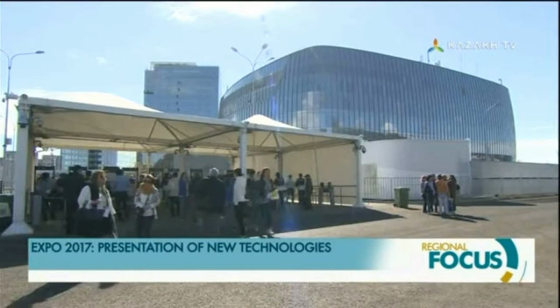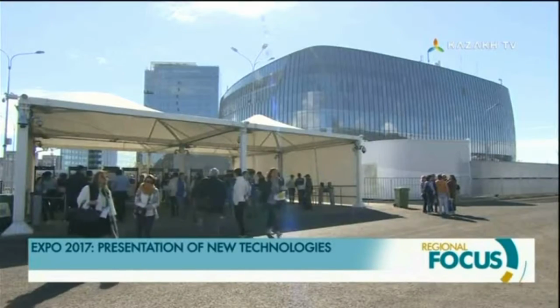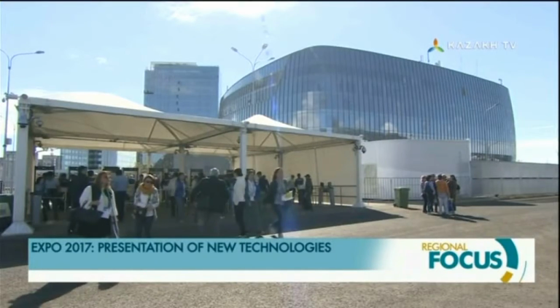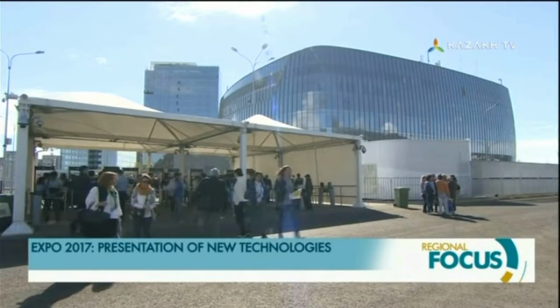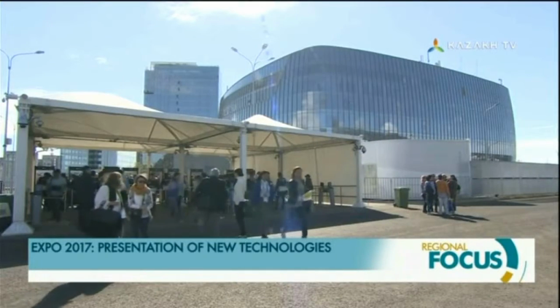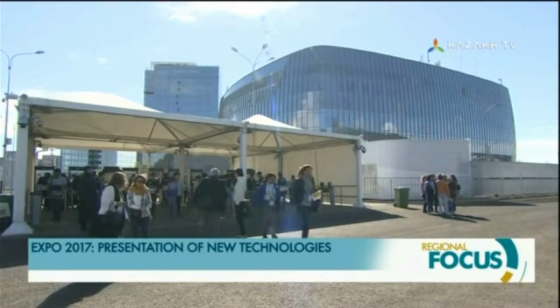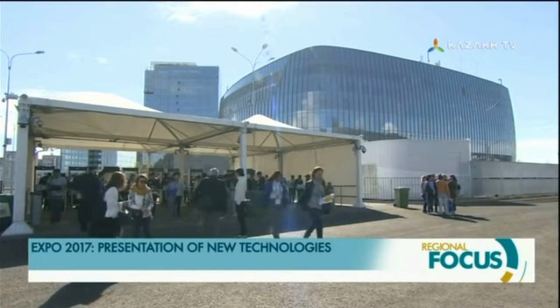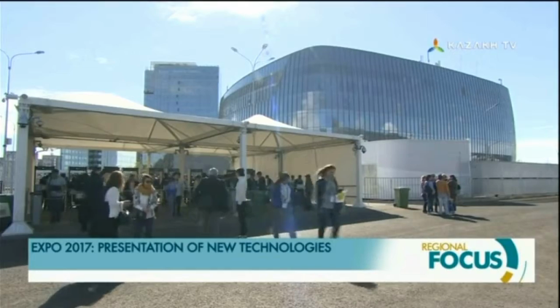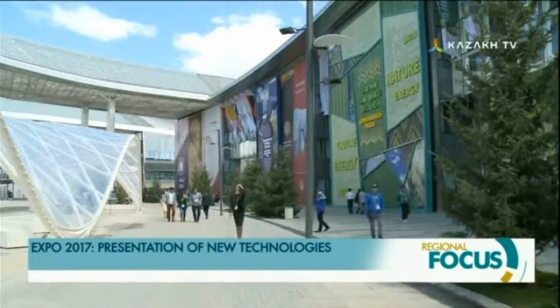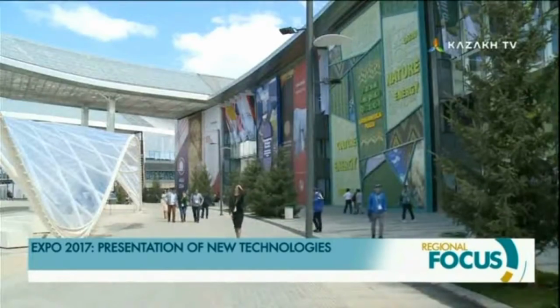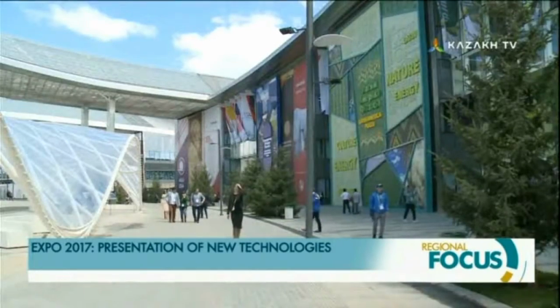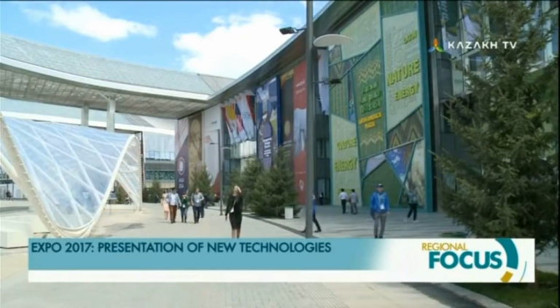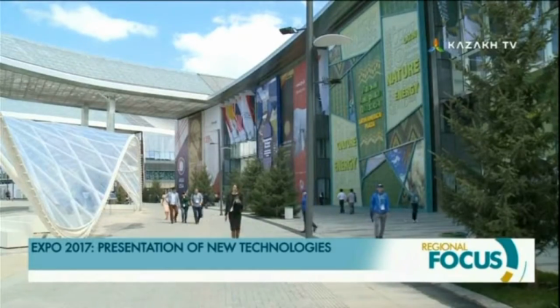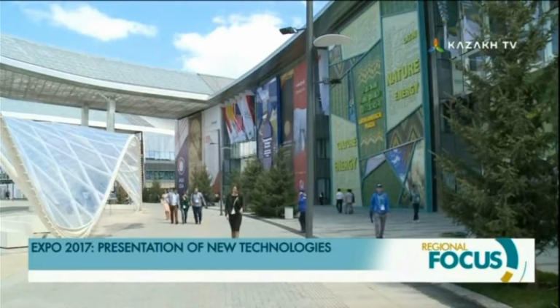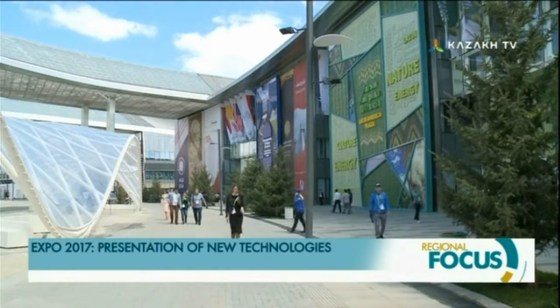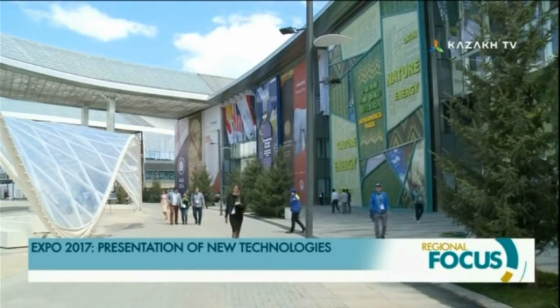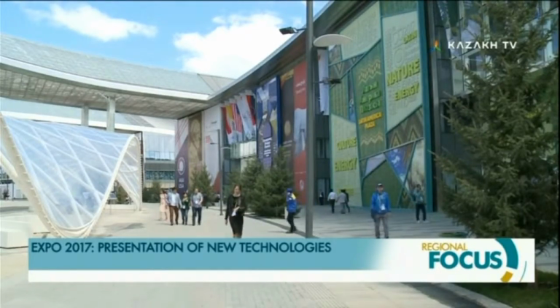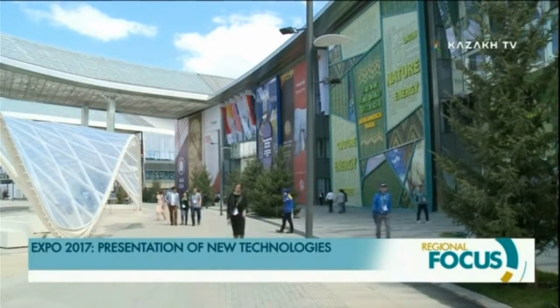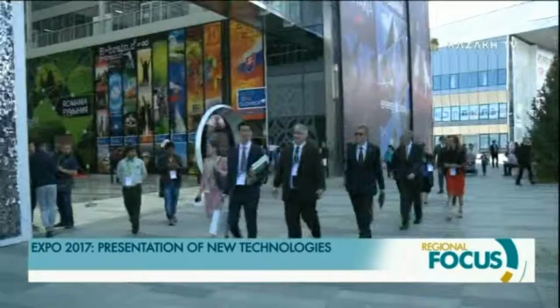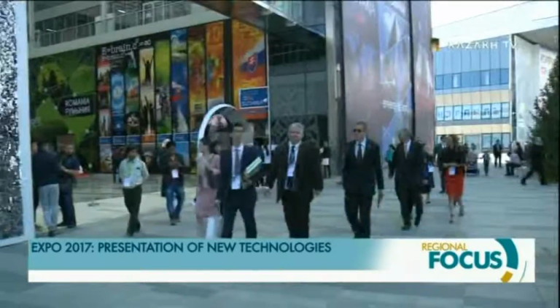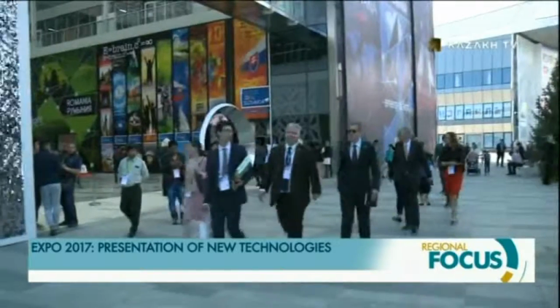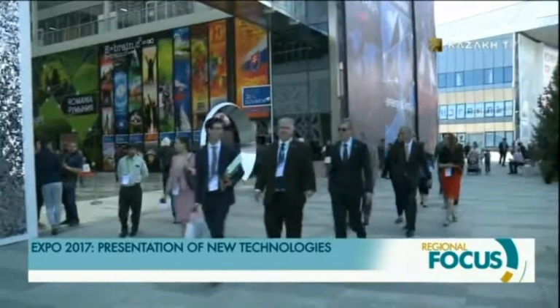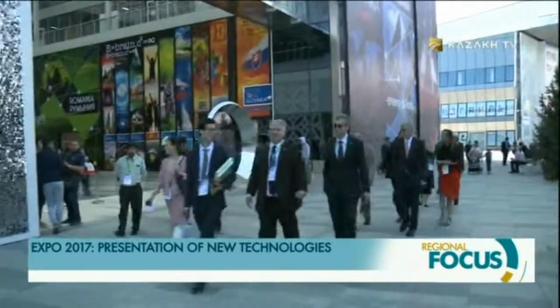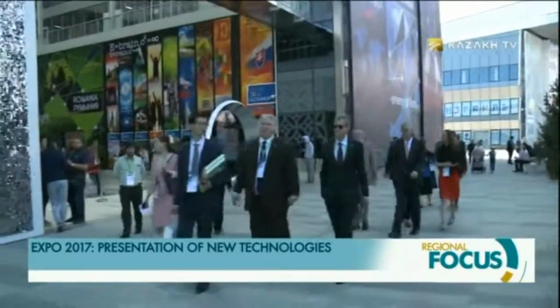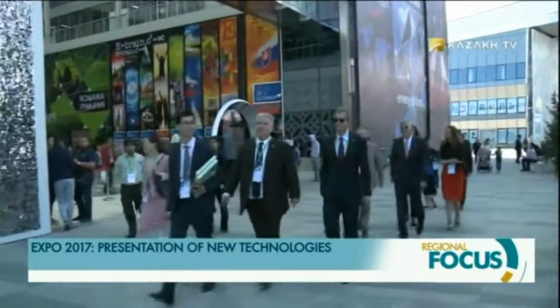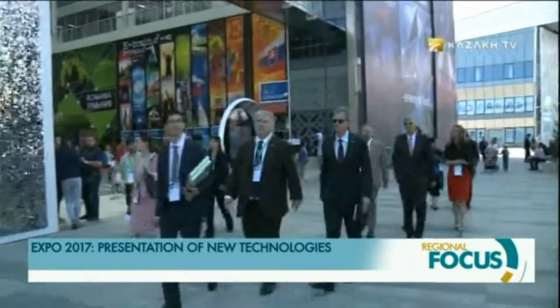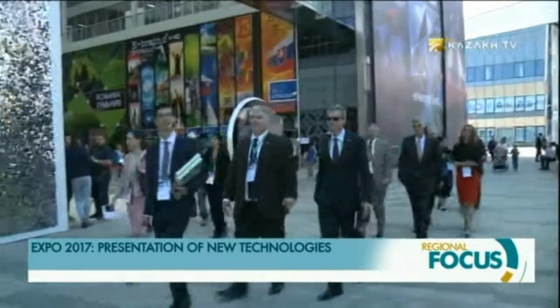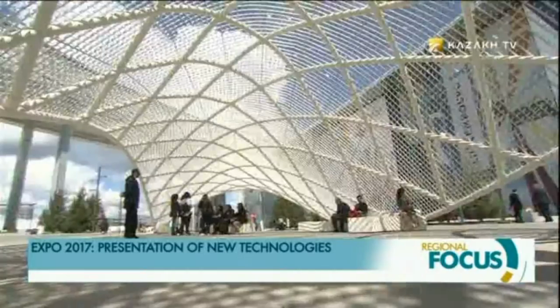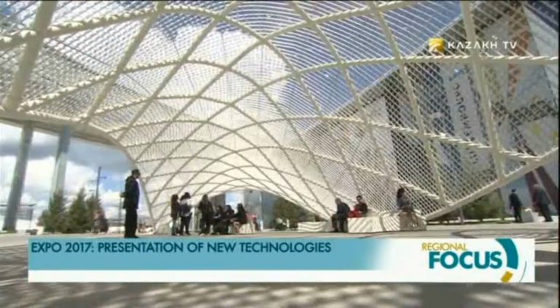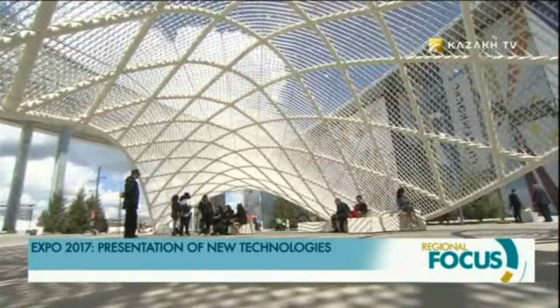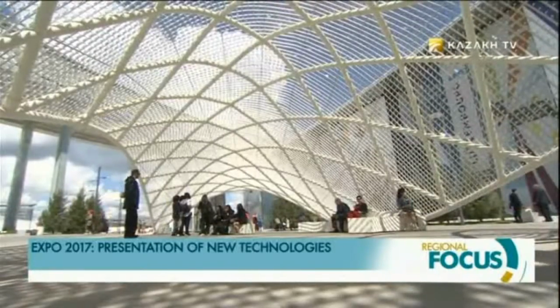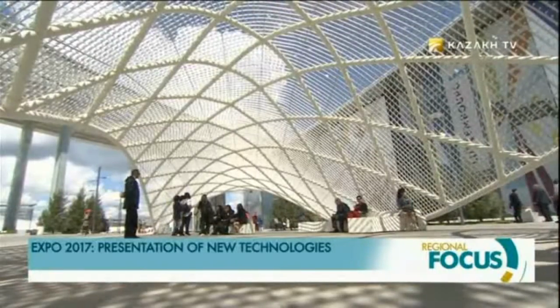Presentations captivate visitors' attention at every pavilion. Expo 2017 Future Energy will last until the 10th of September.